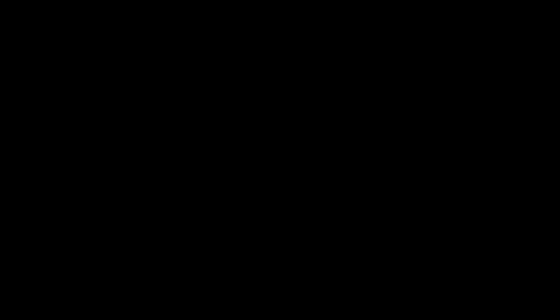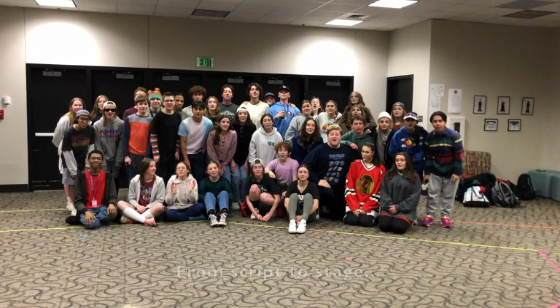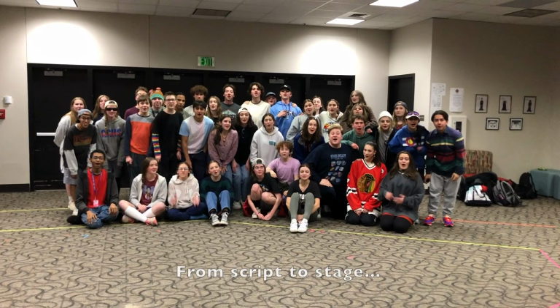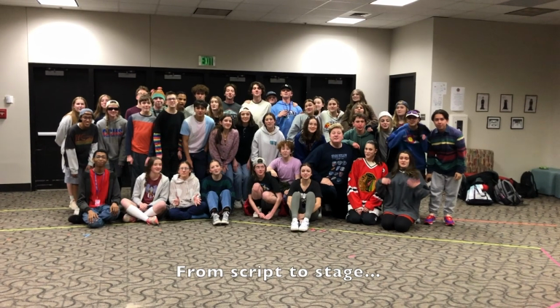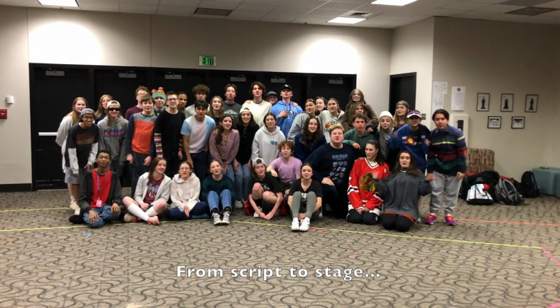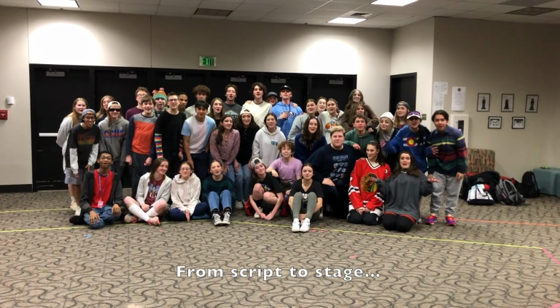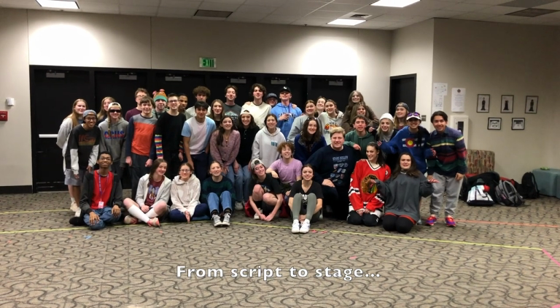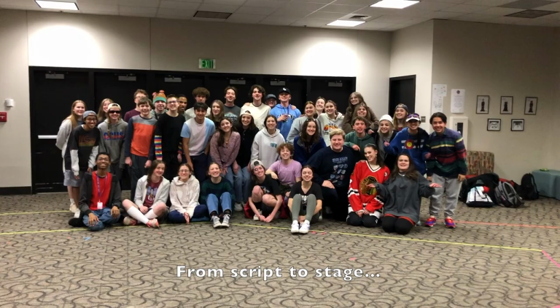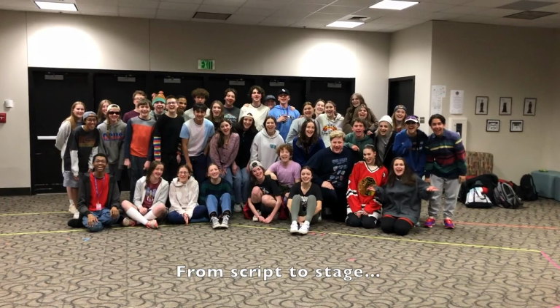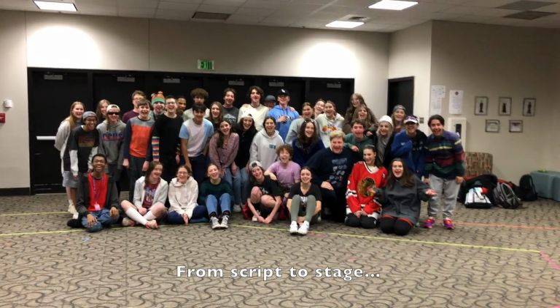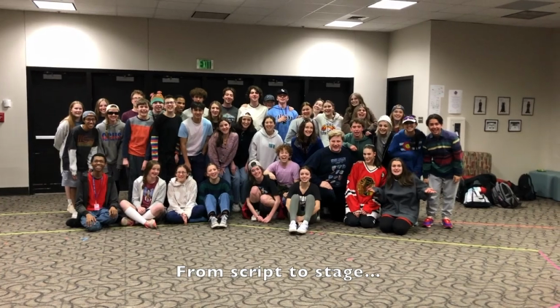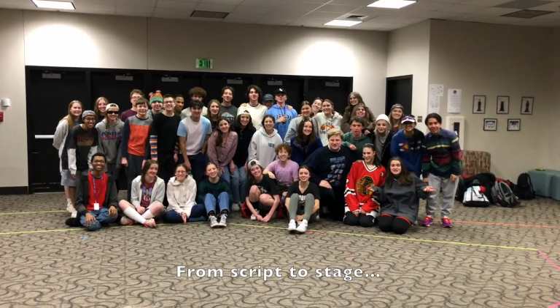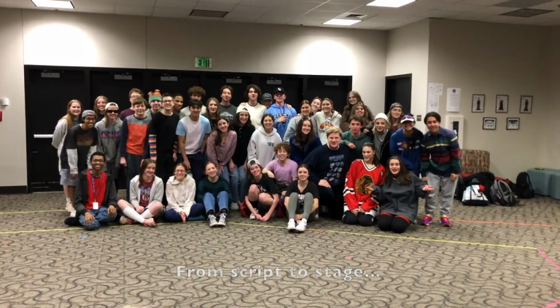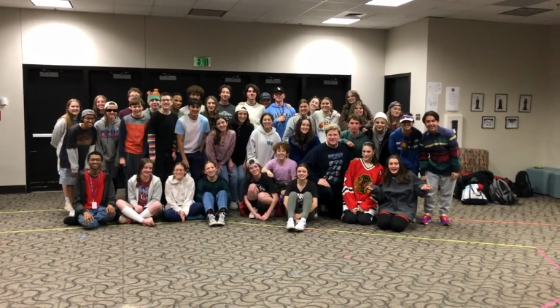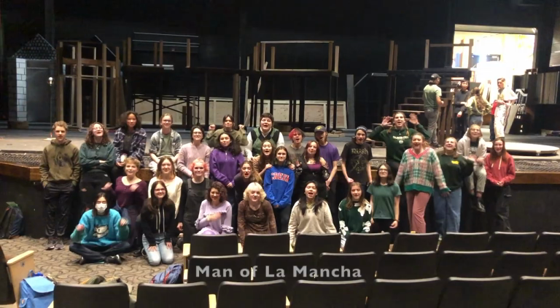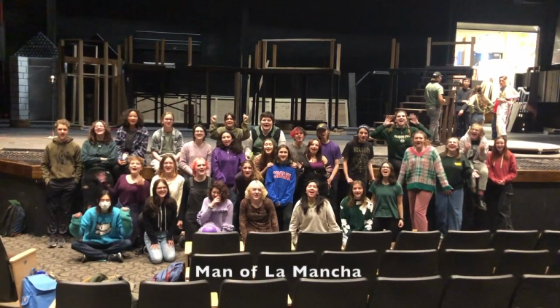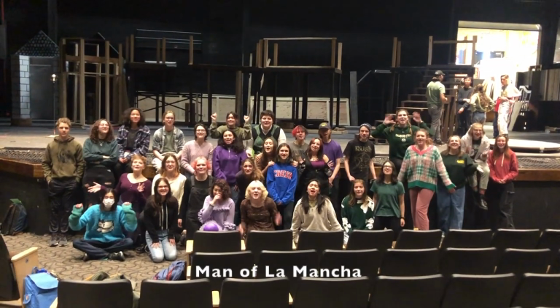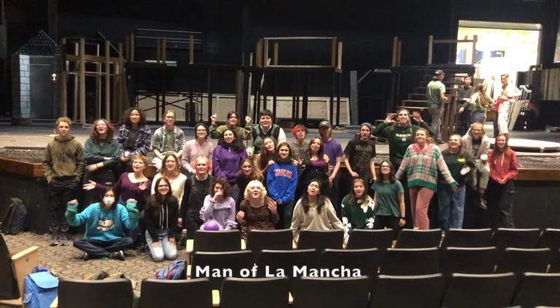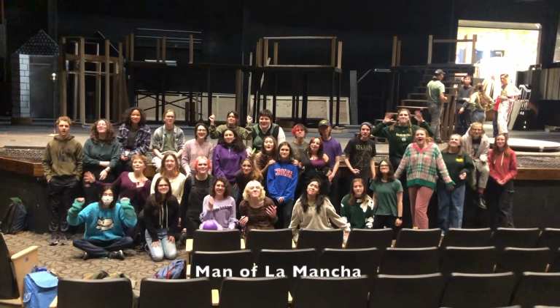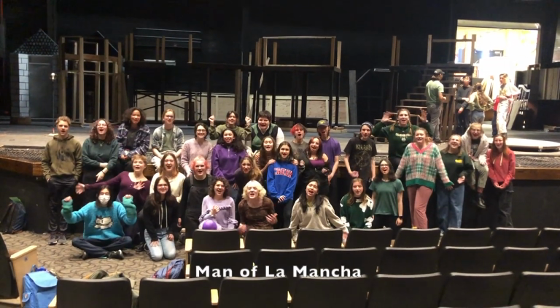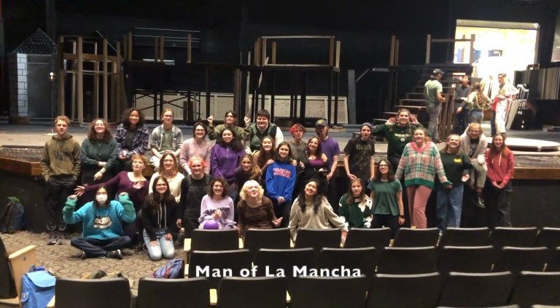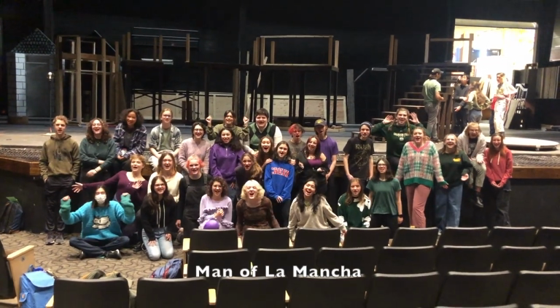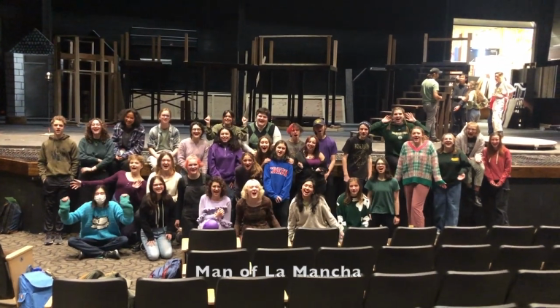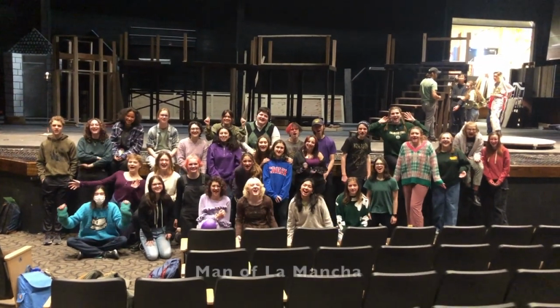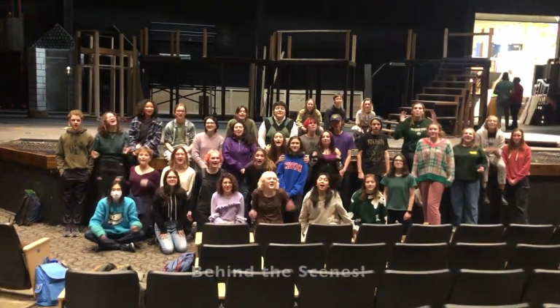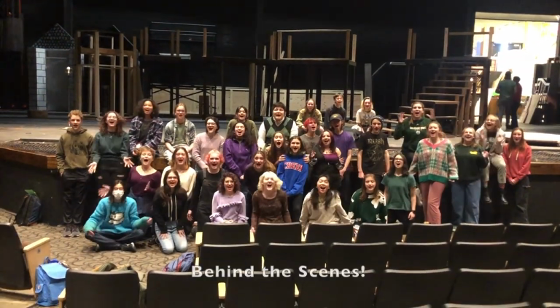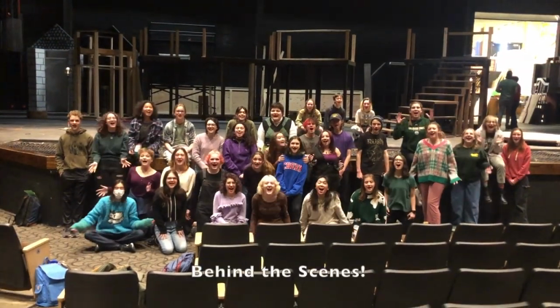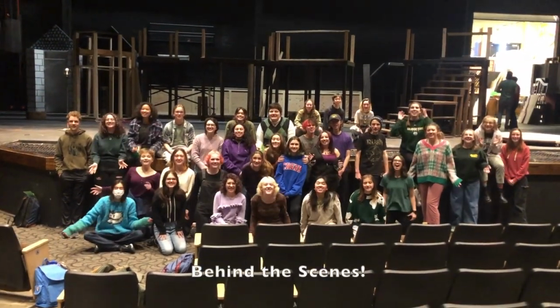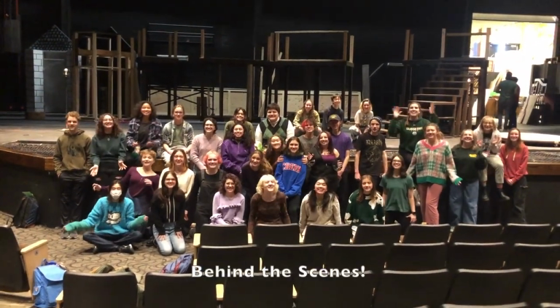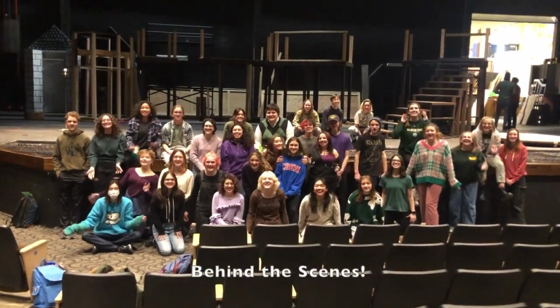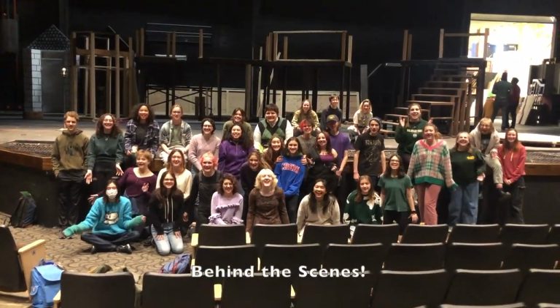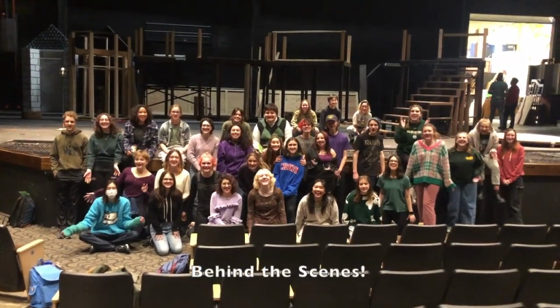From script to stage — Man of La Mancha behind the scenes!